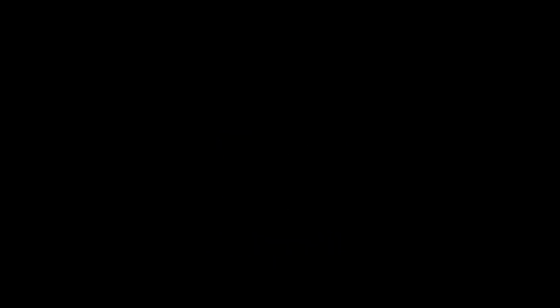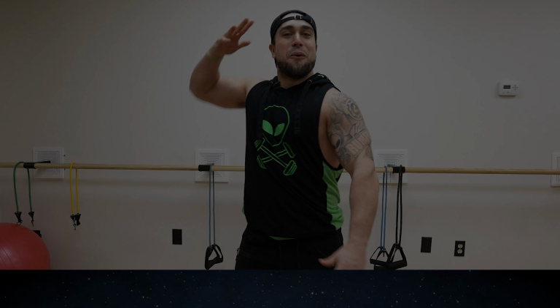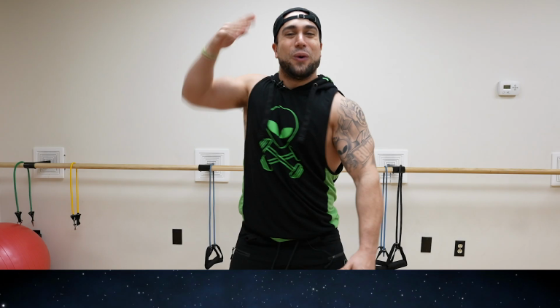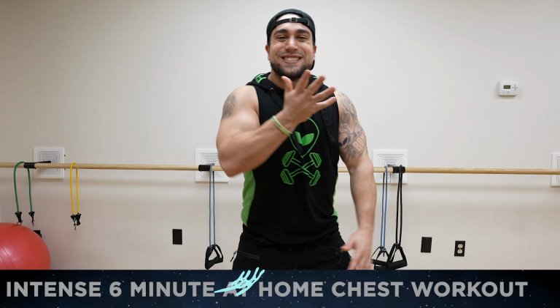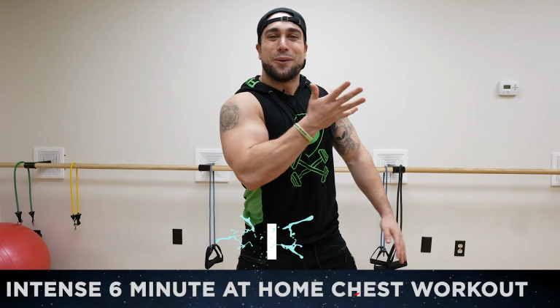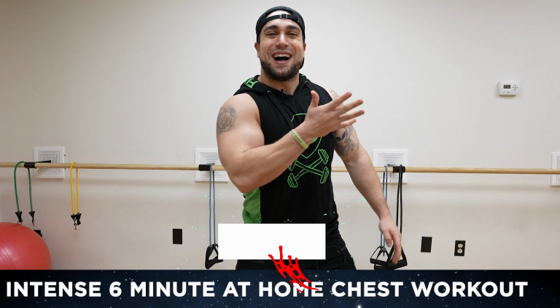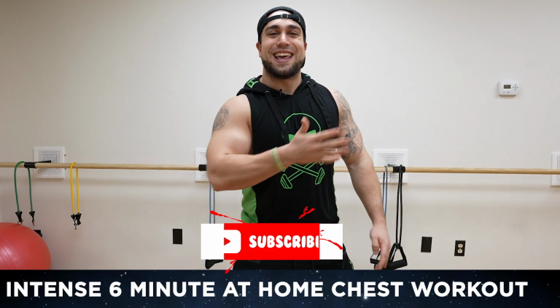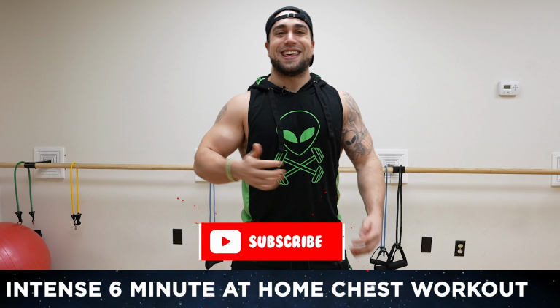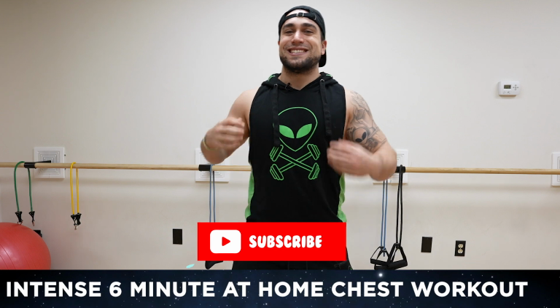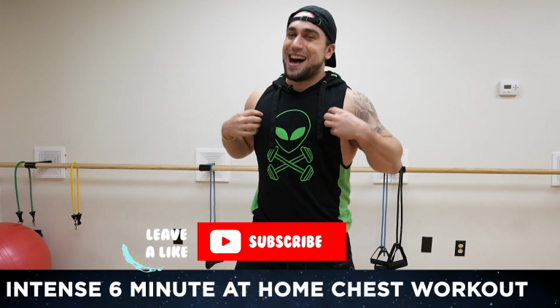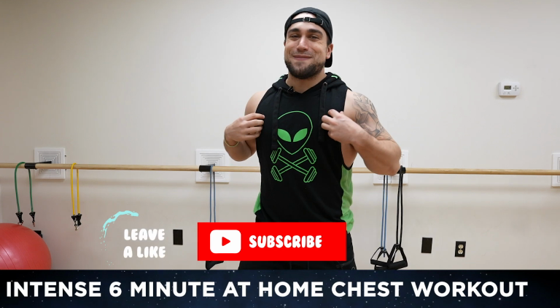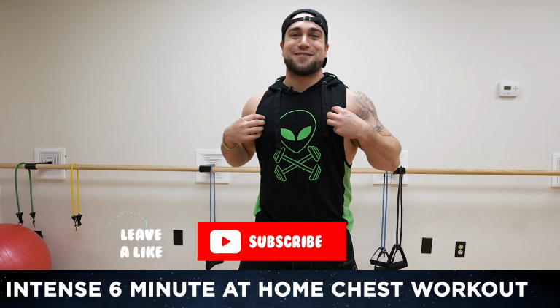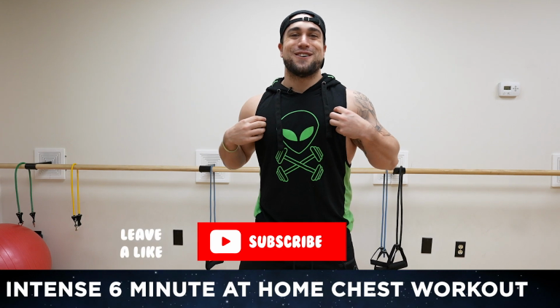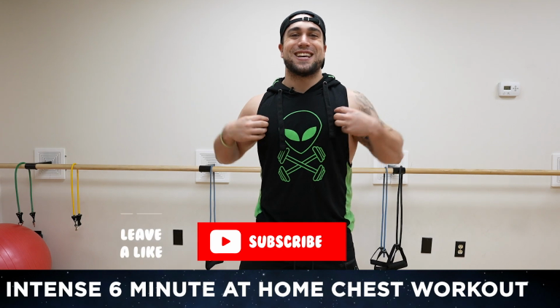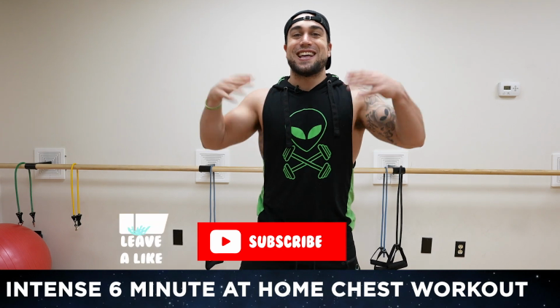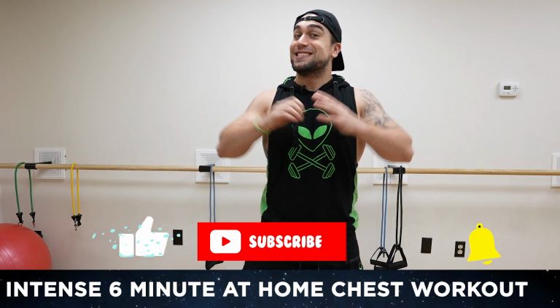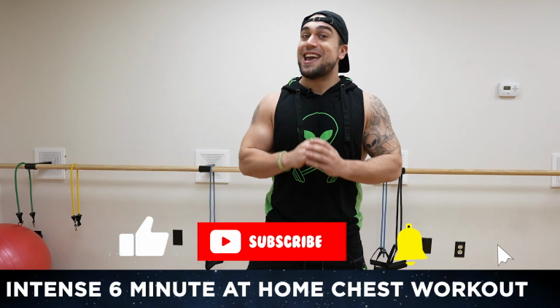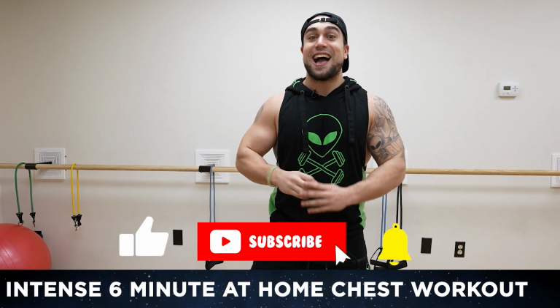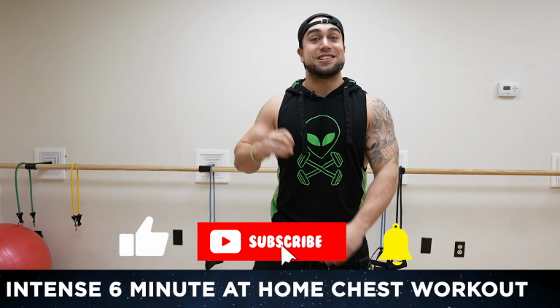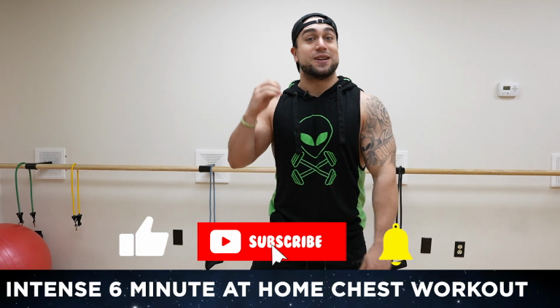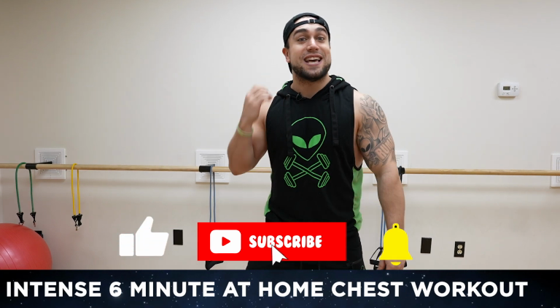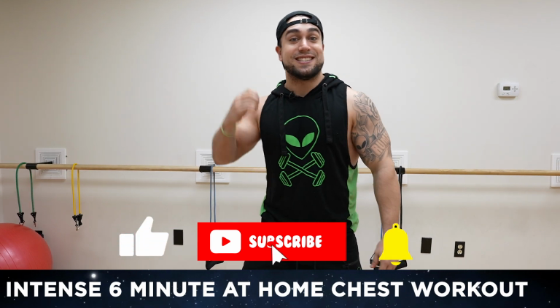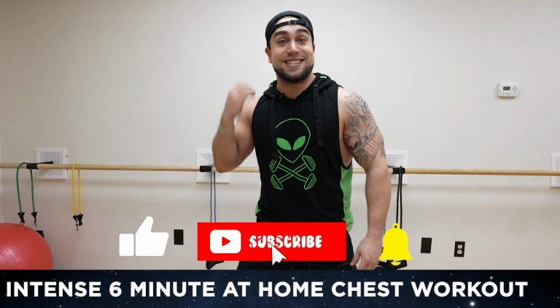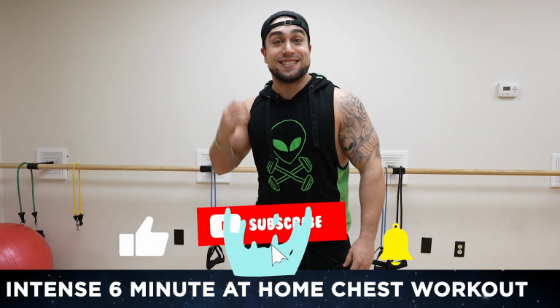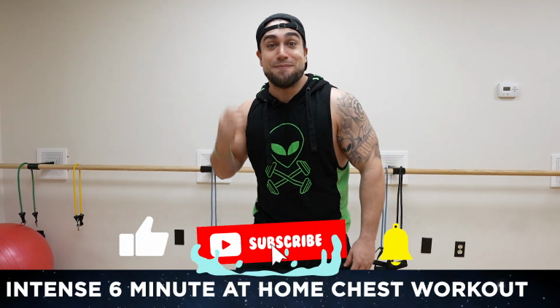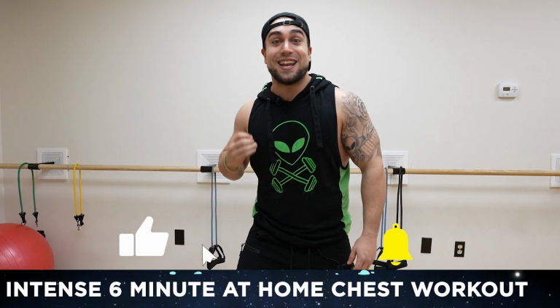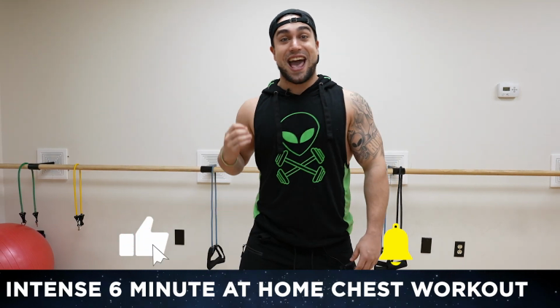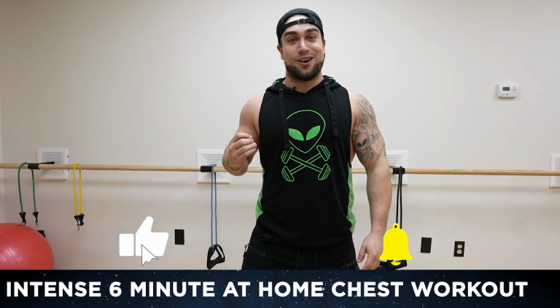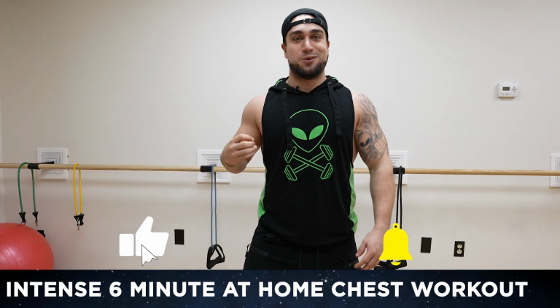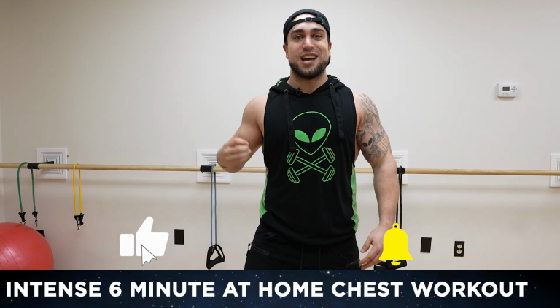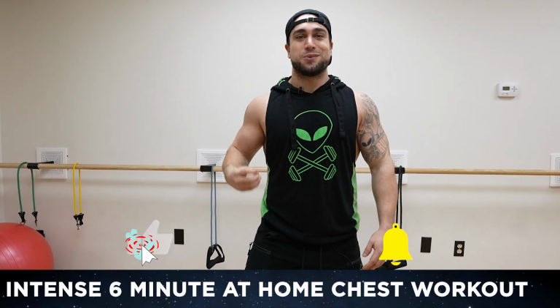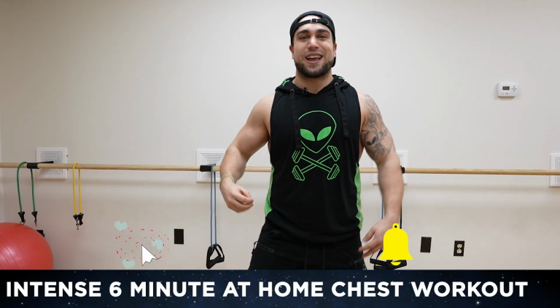What is going on aliens? I'm Mike Rosa and today I got you an intense six-minute at-home chest workout.